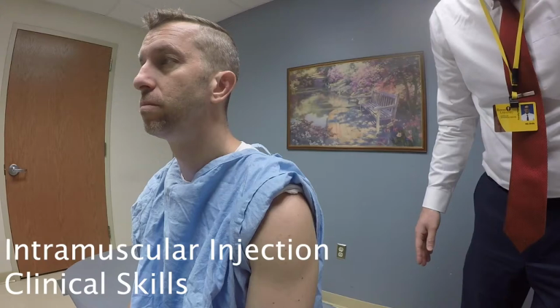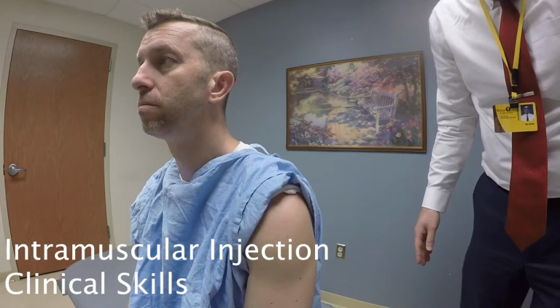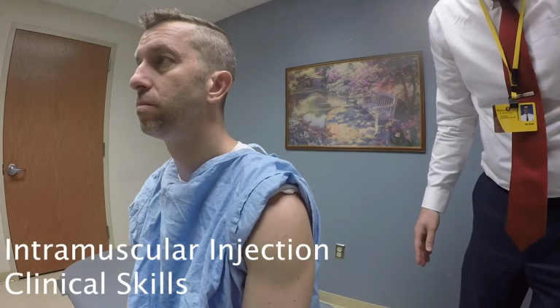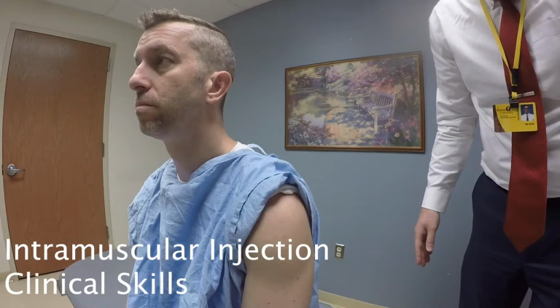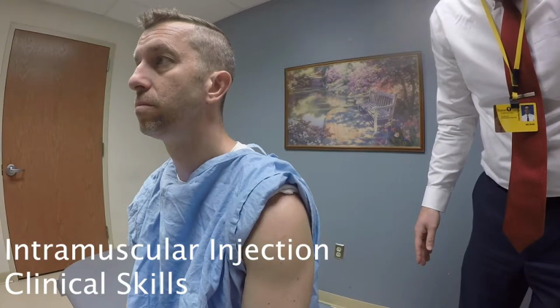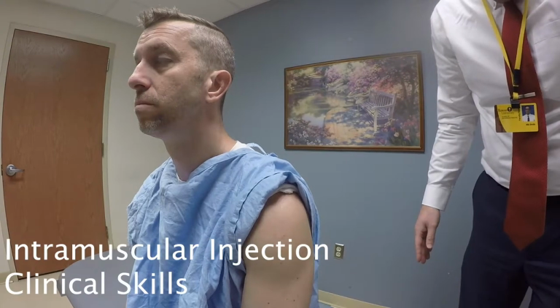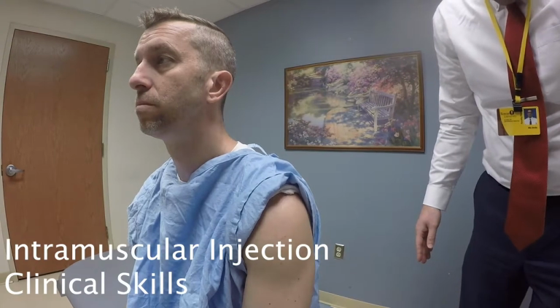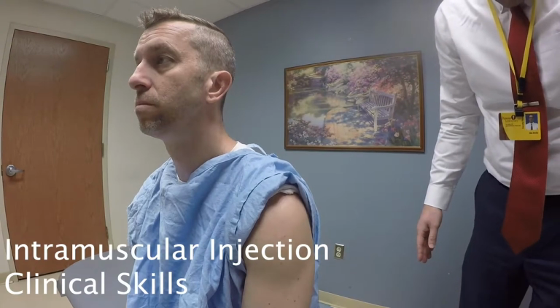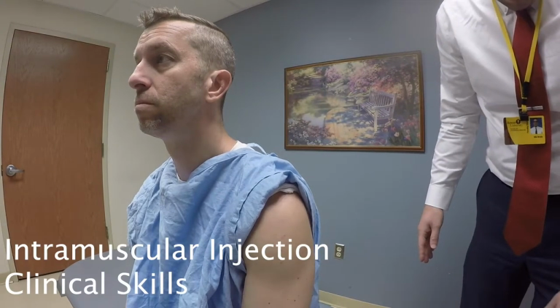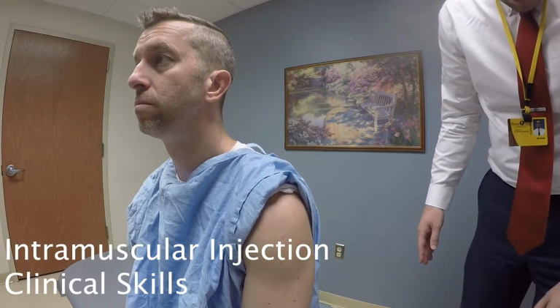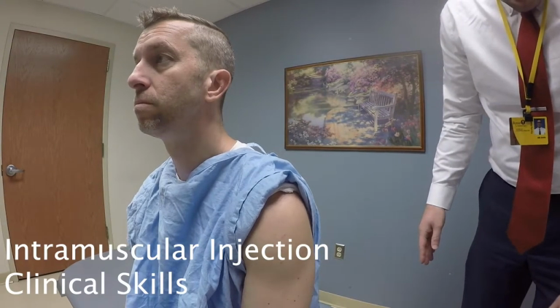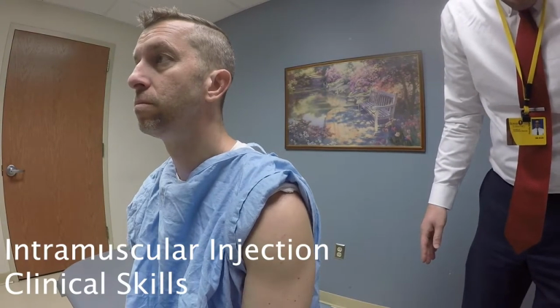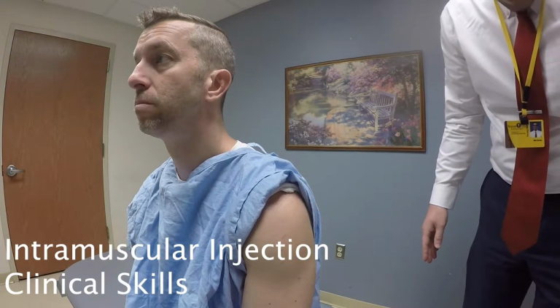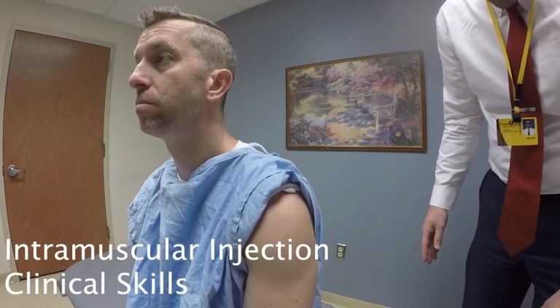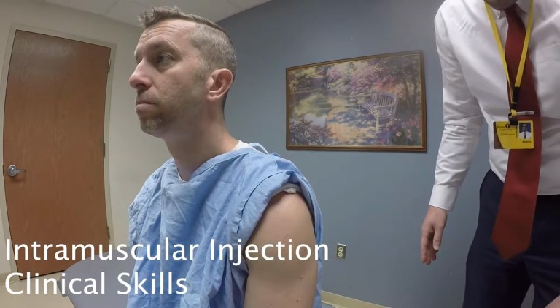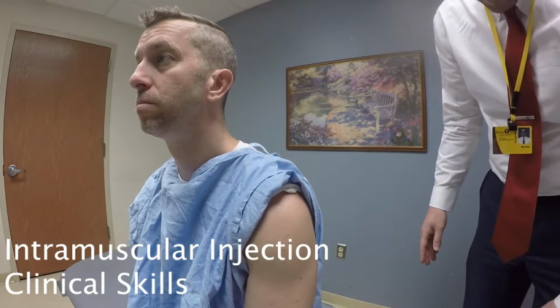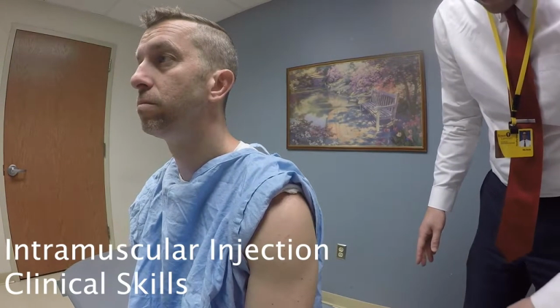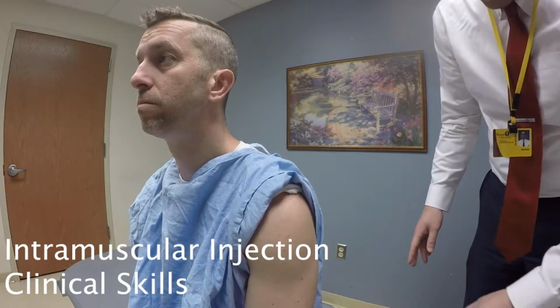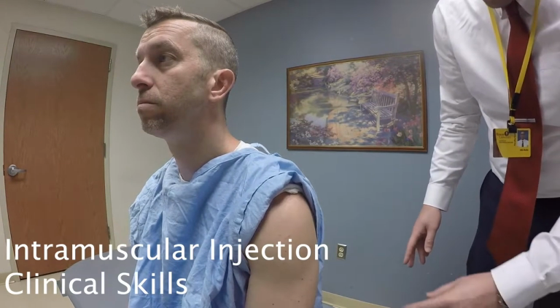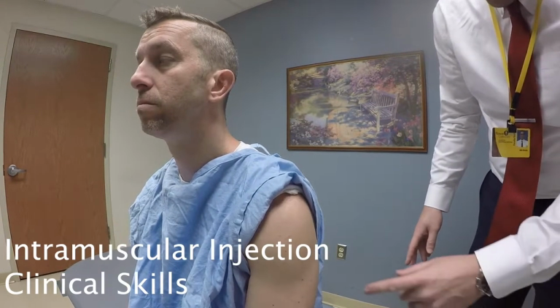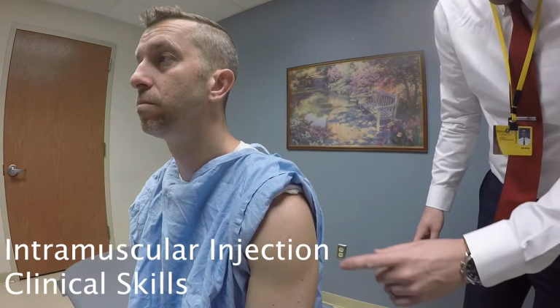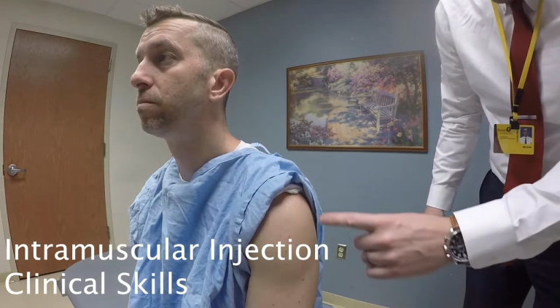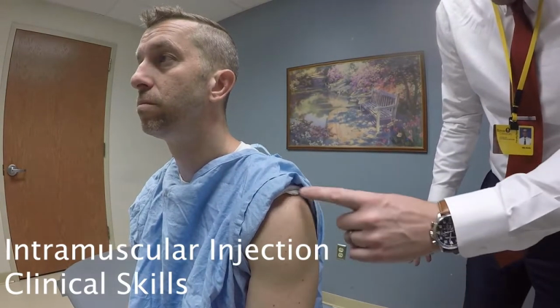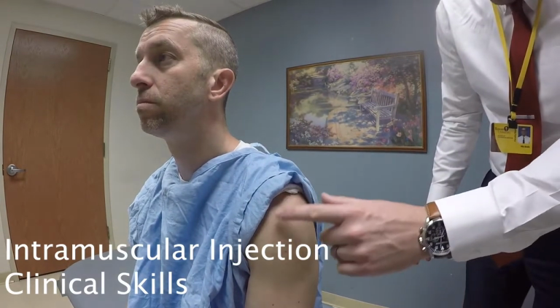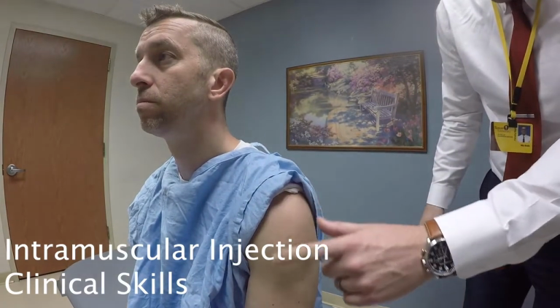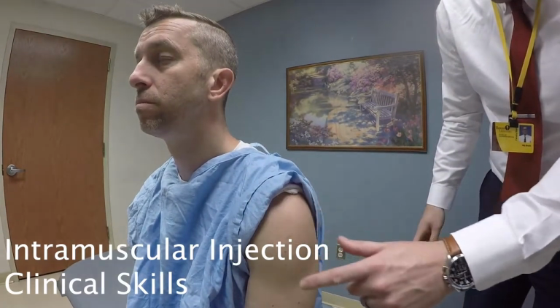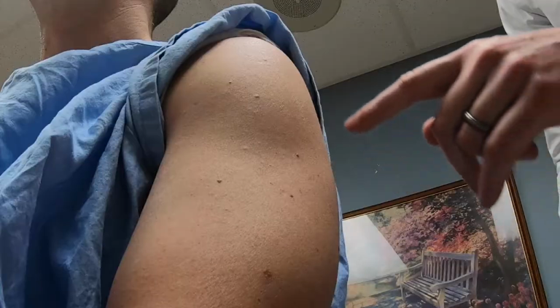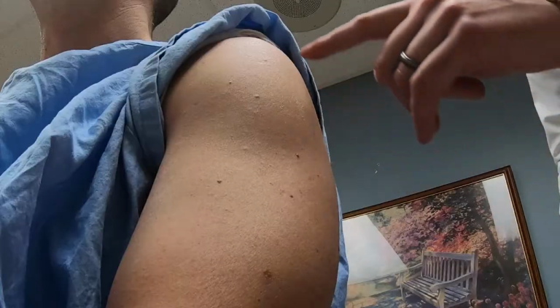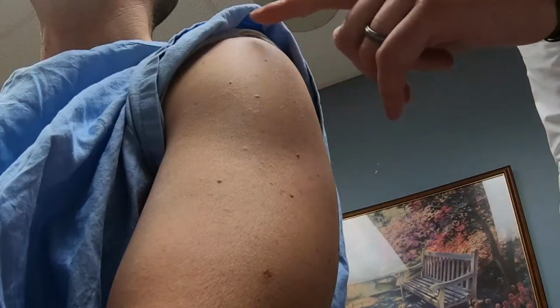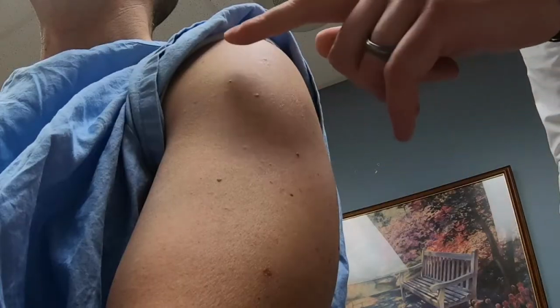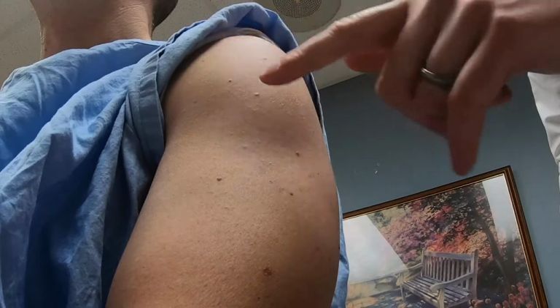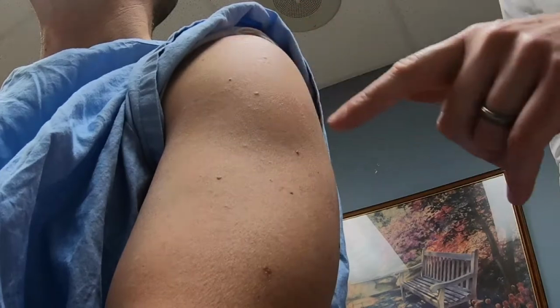Identify the site for injection. If performing an intramuscular injection, we're going to be using the deltoid.